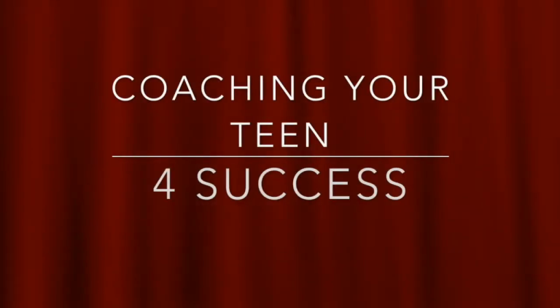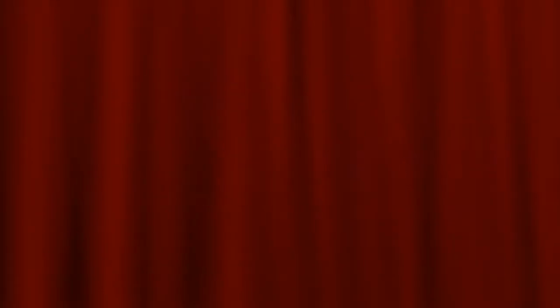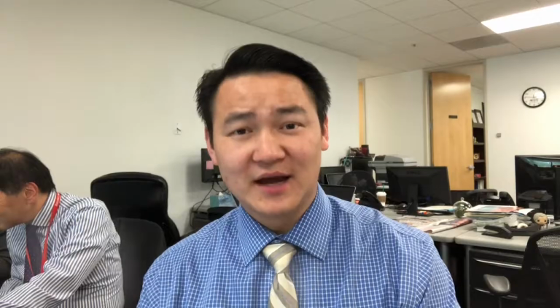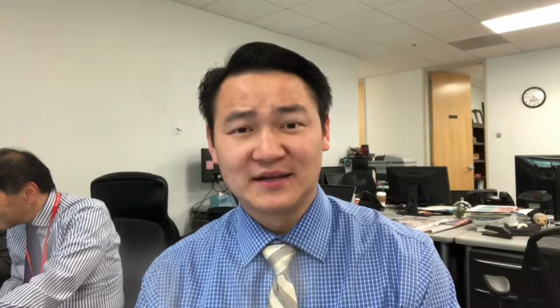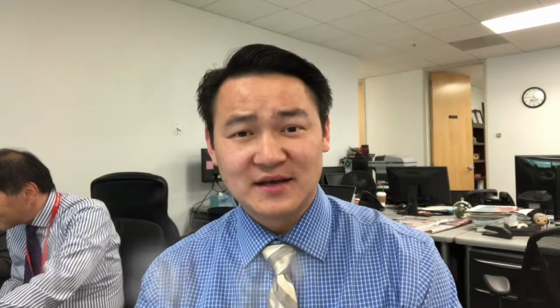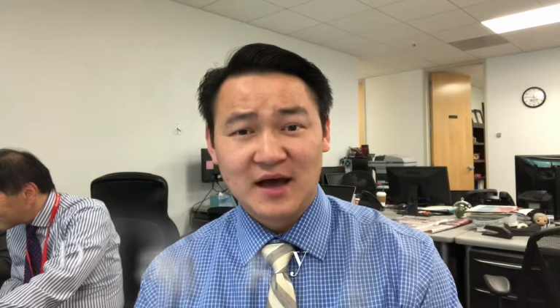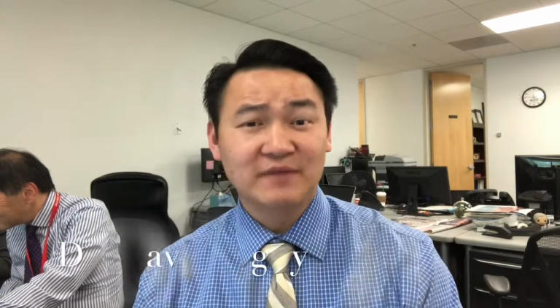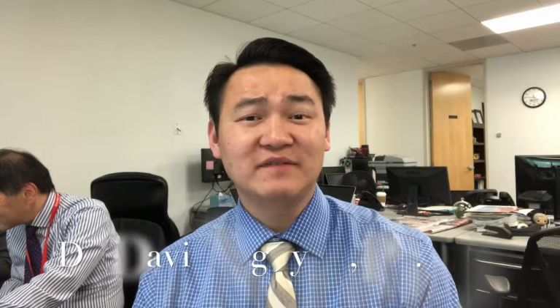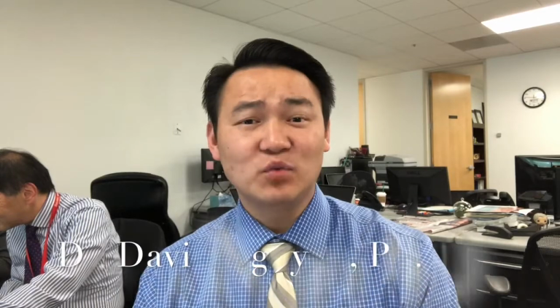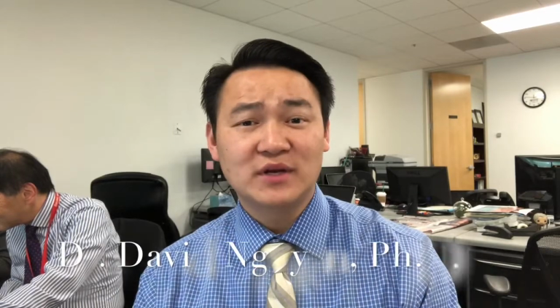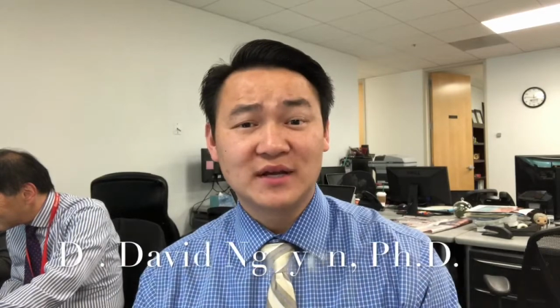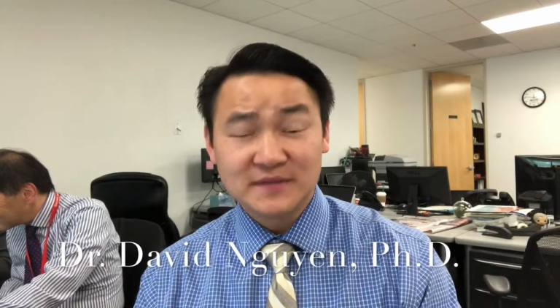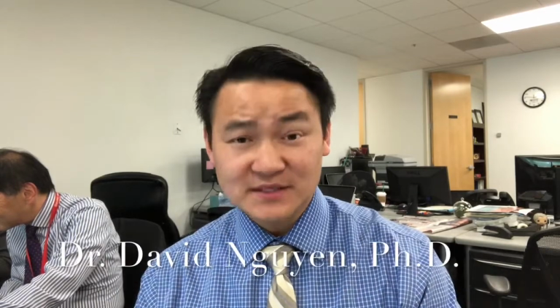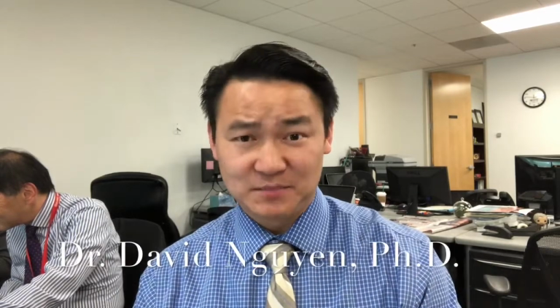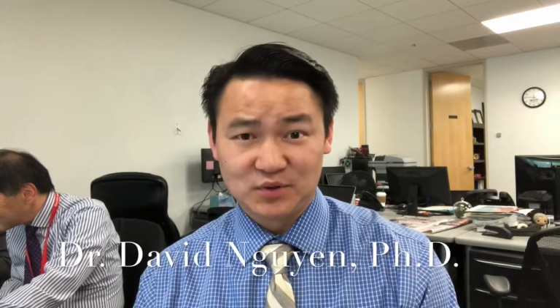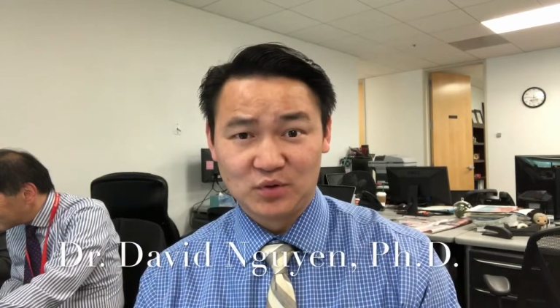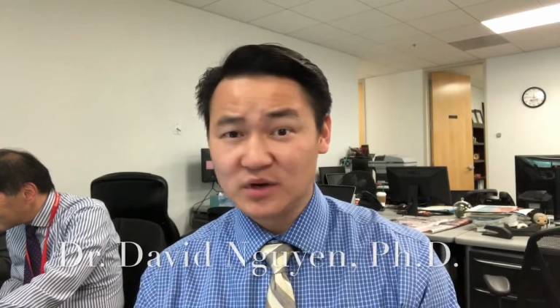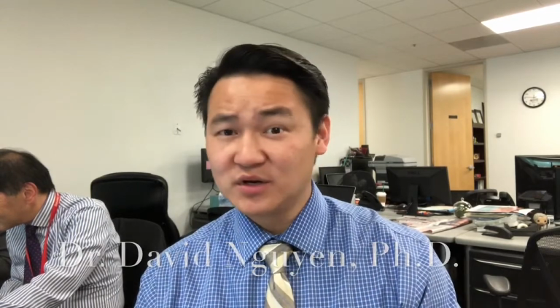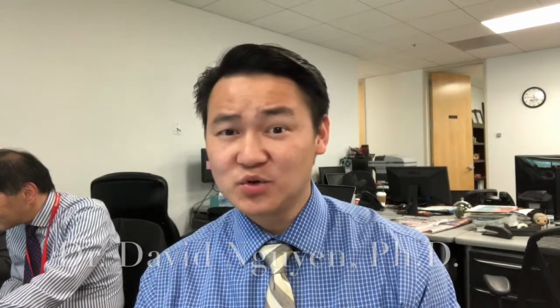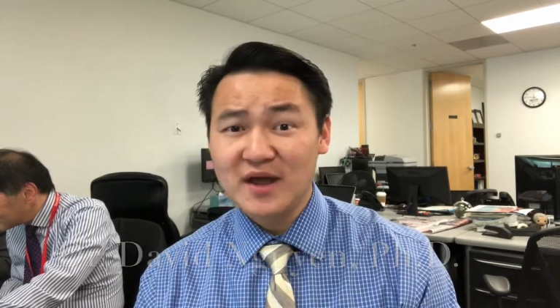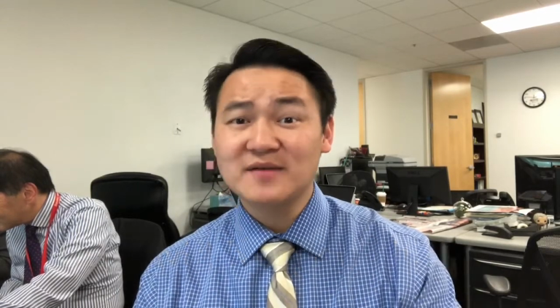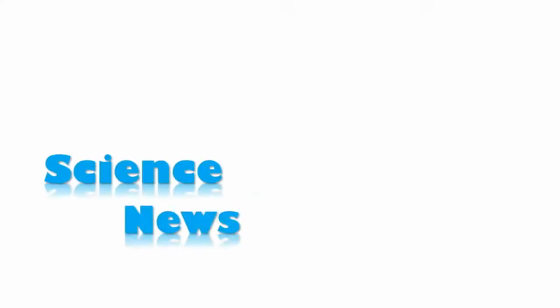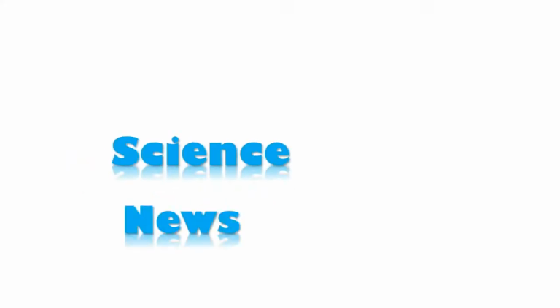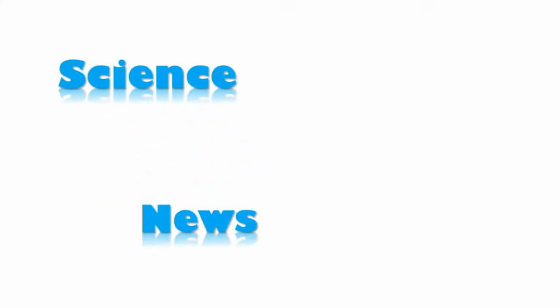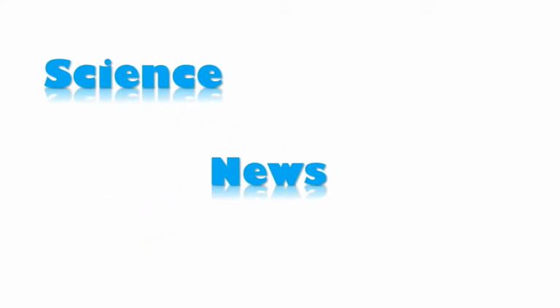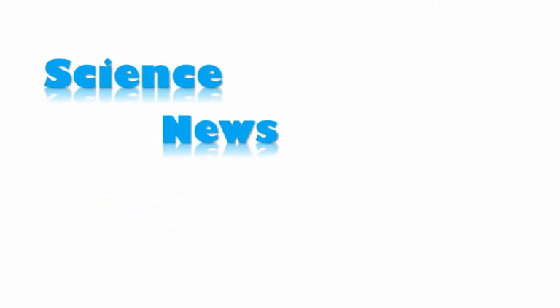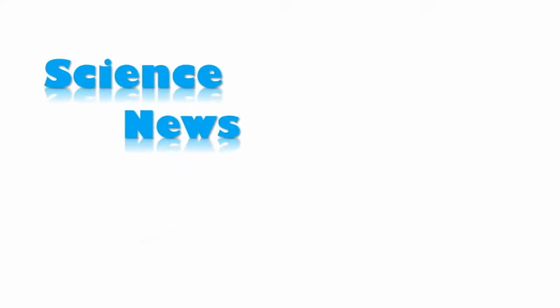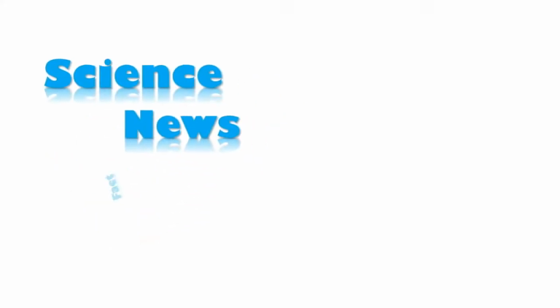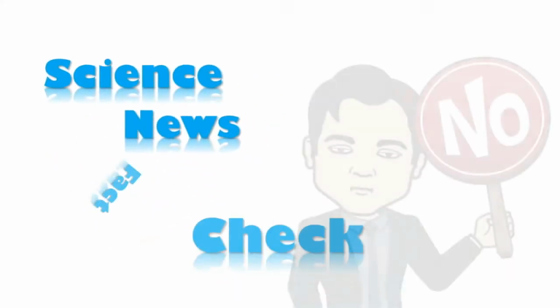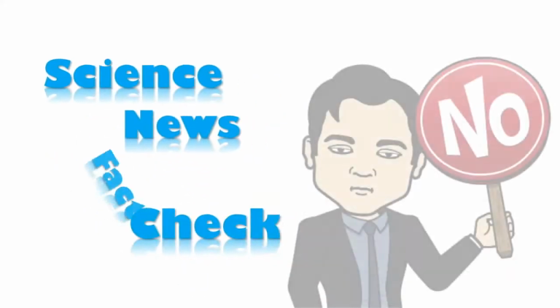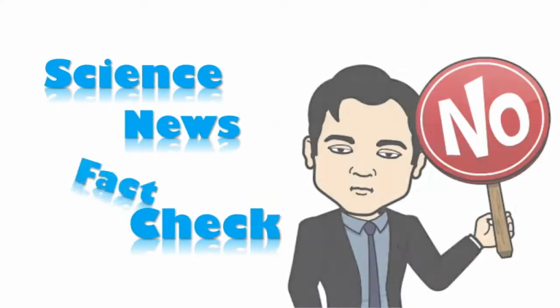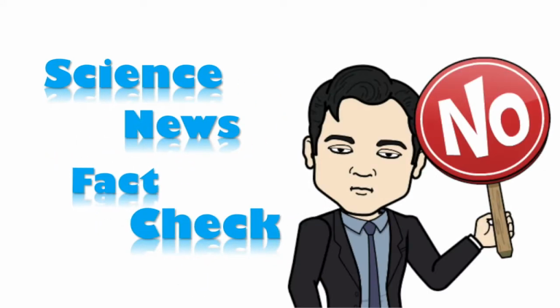Hi, I'm Dave Nguyen, and in this episode we're going to do a science news fact check.